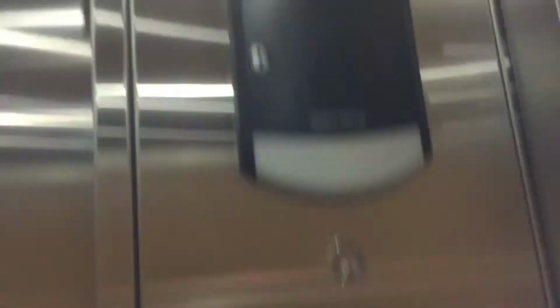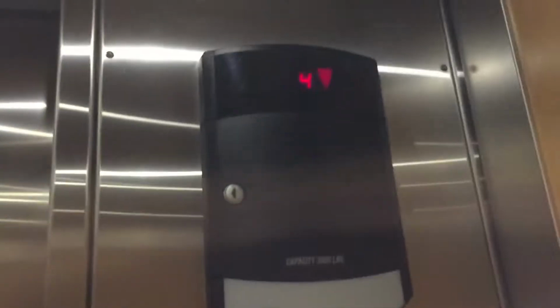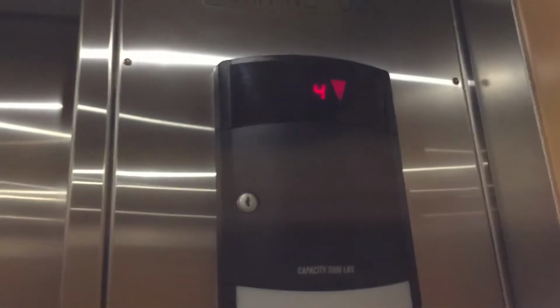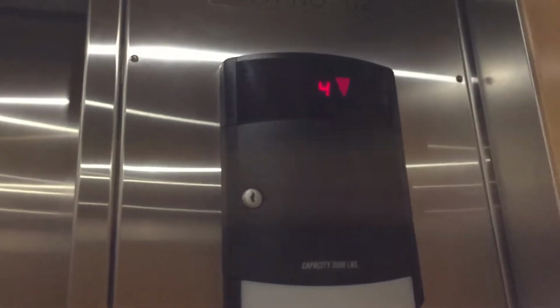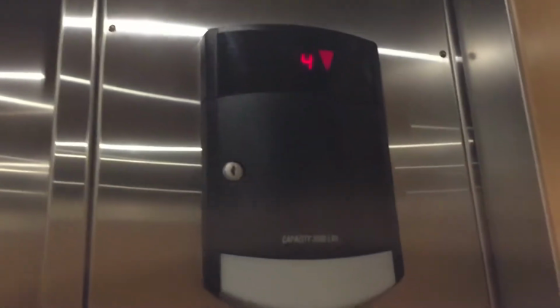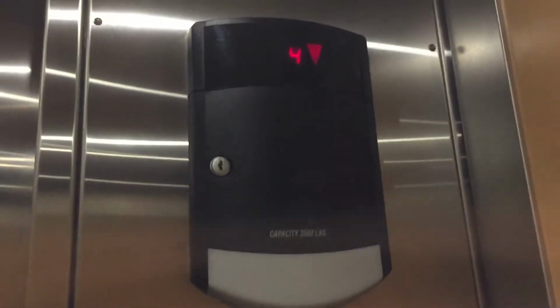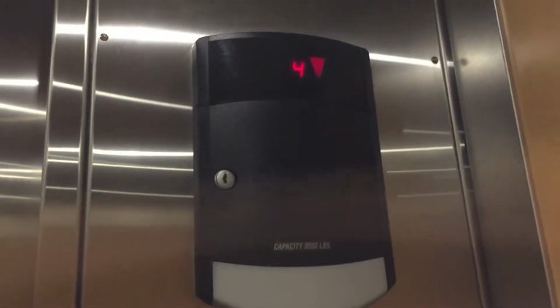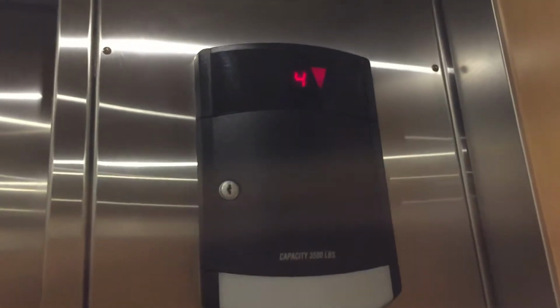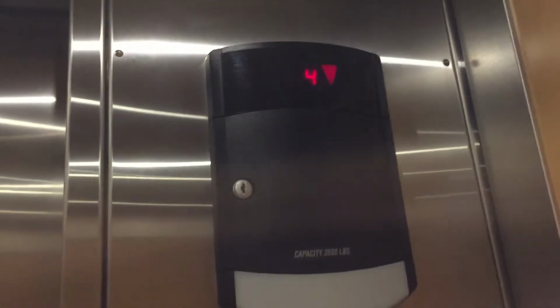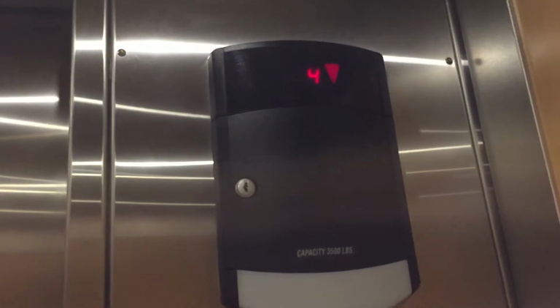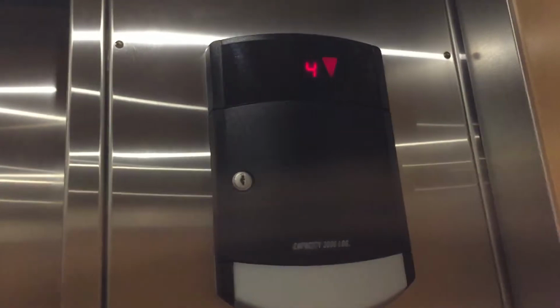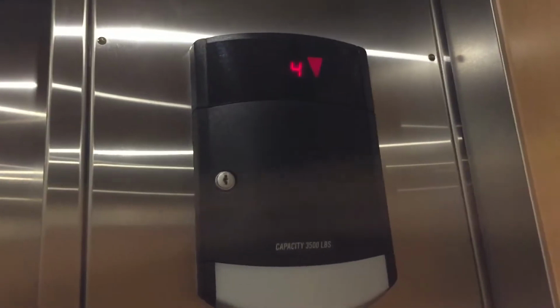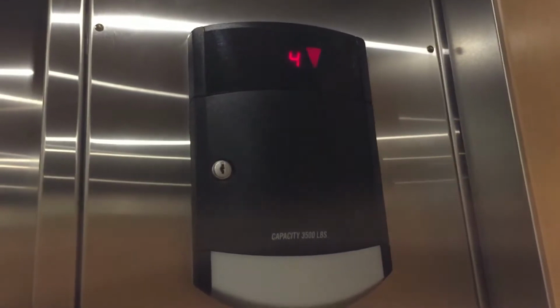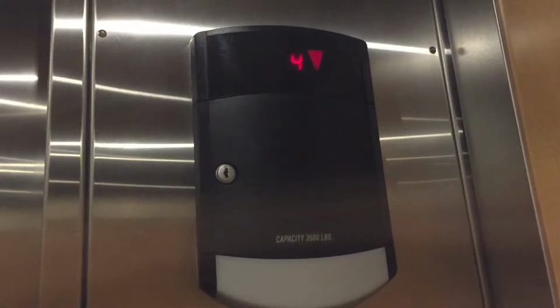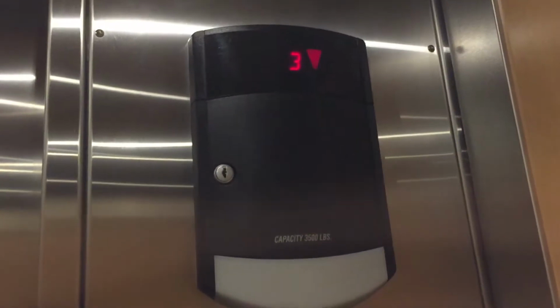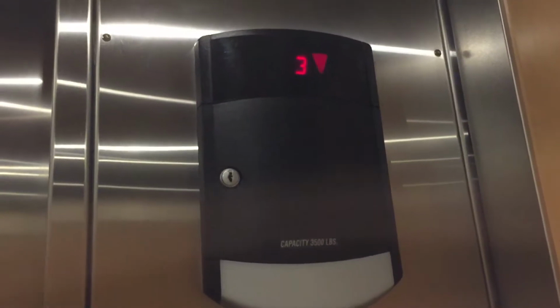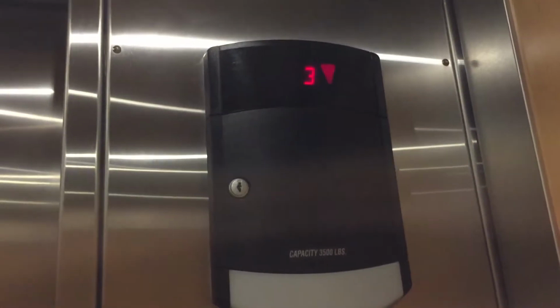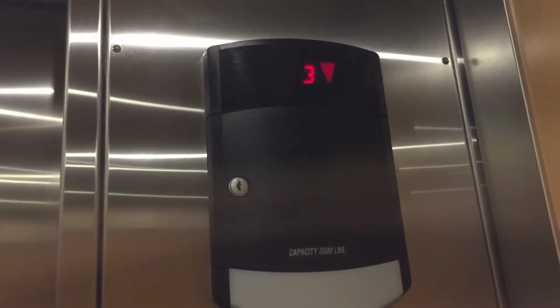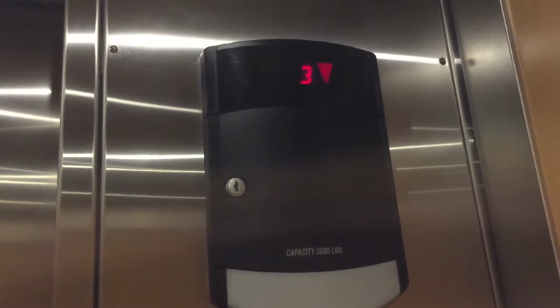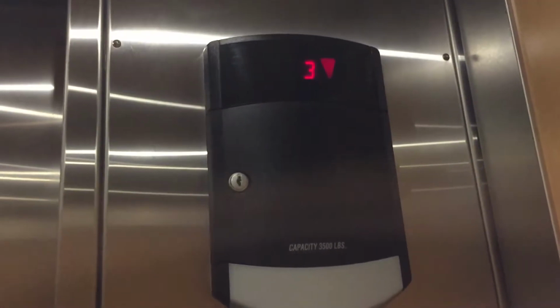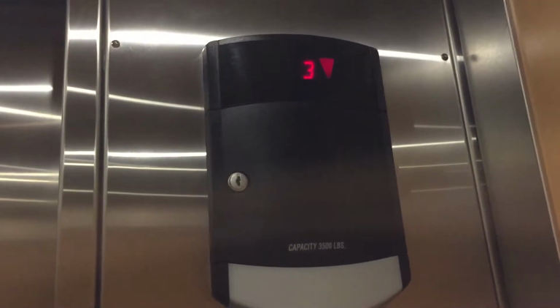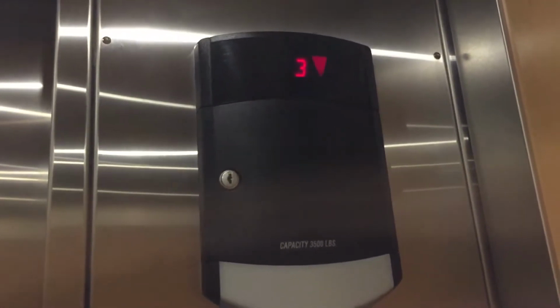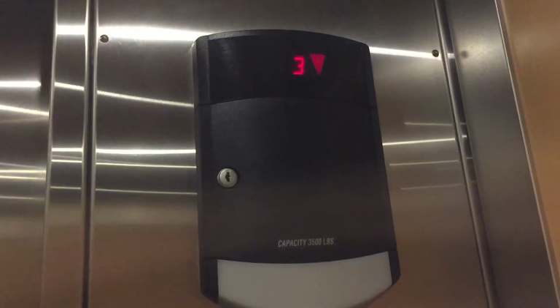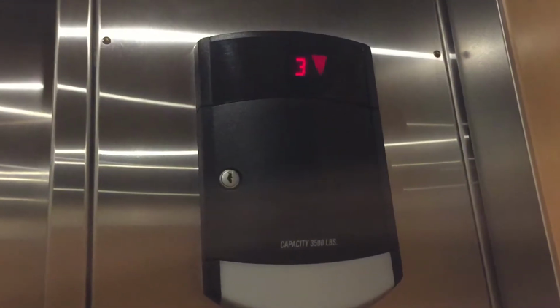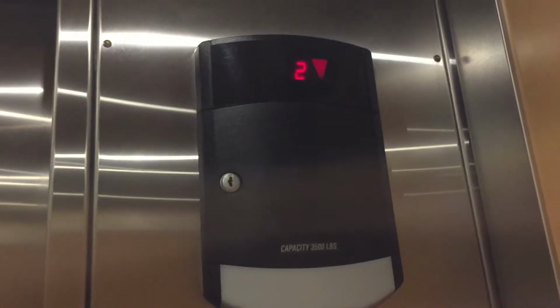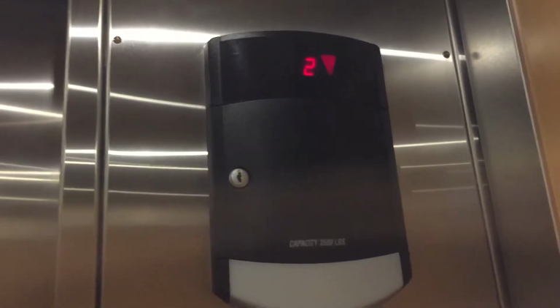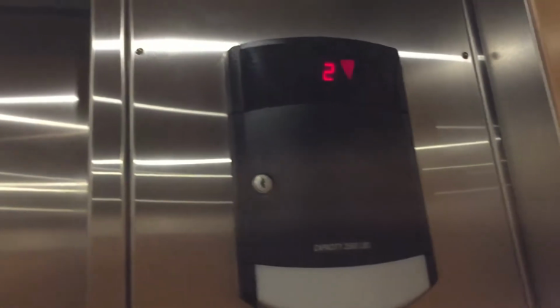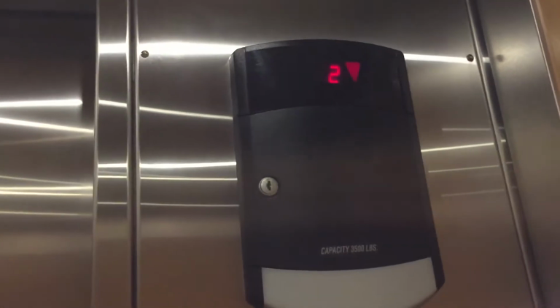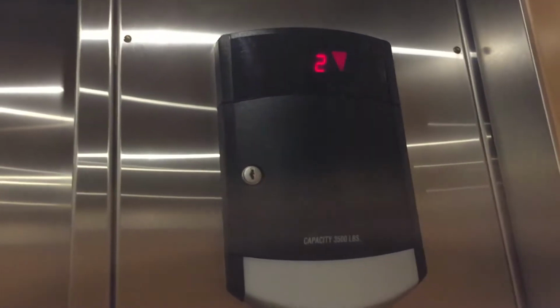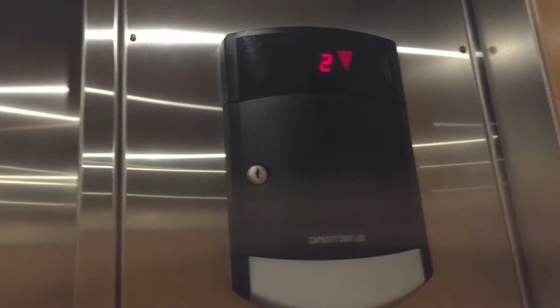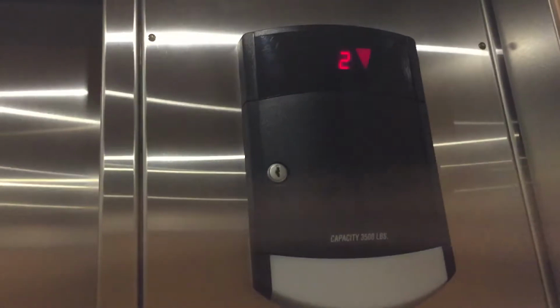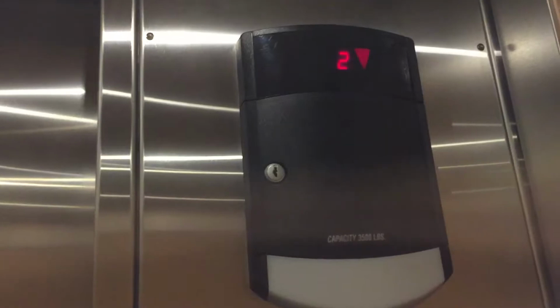These are the parking elevators here at the ResMed in Harney Mesa, San Diego, California. It's our Schindler 400A.